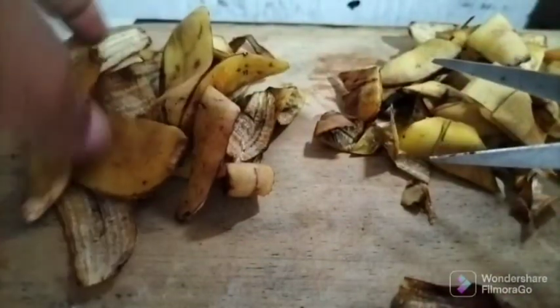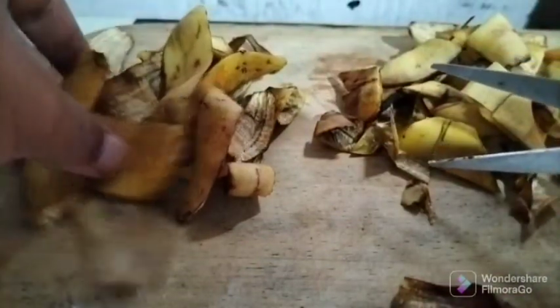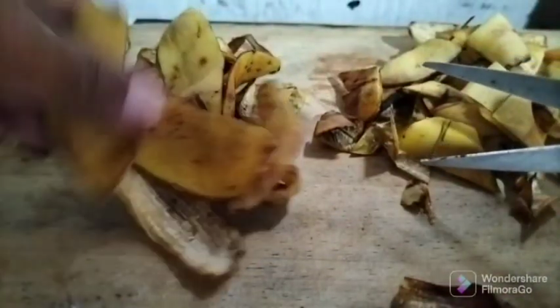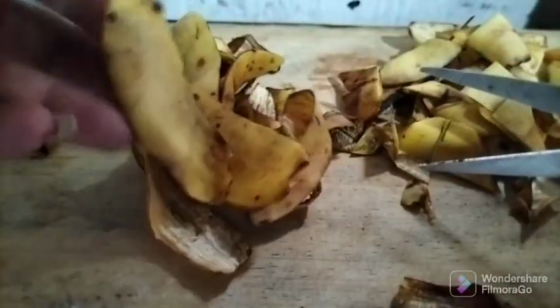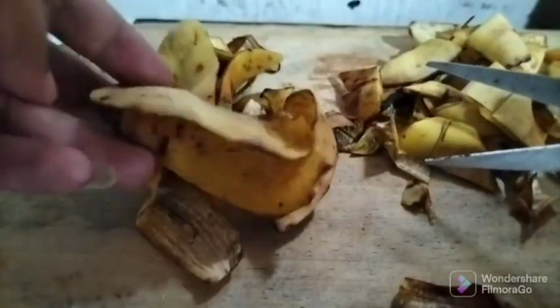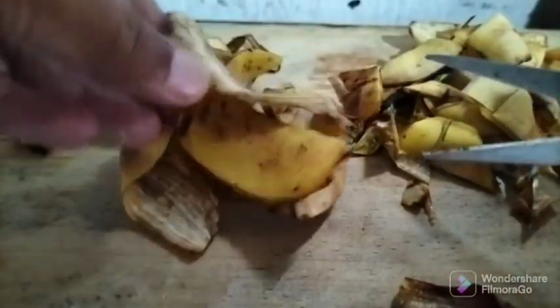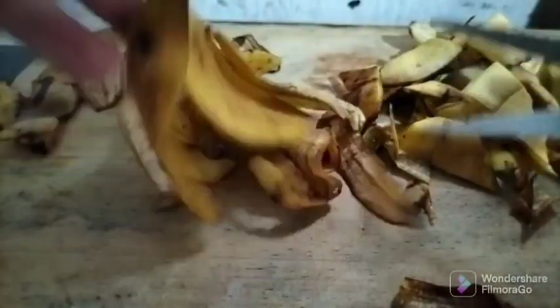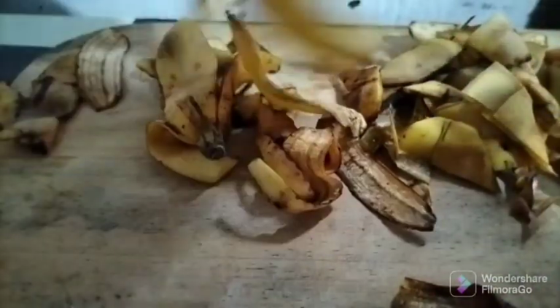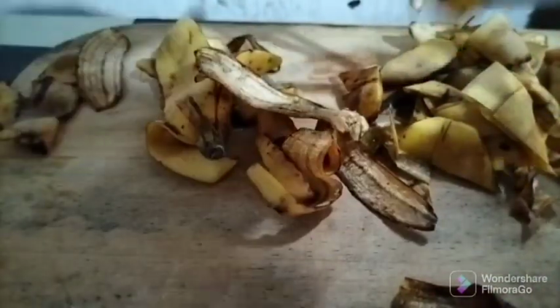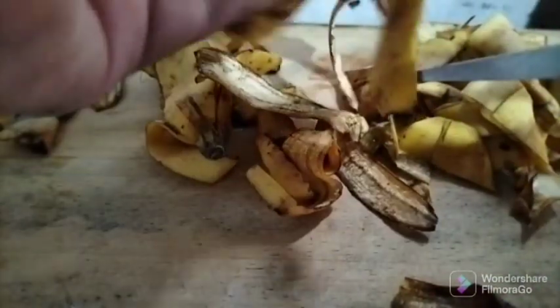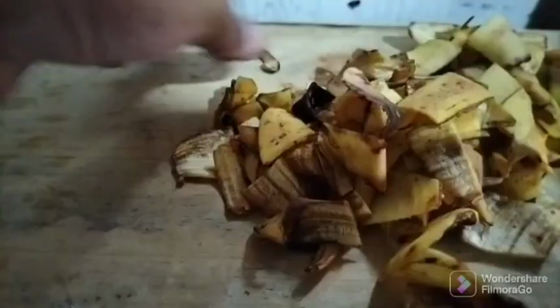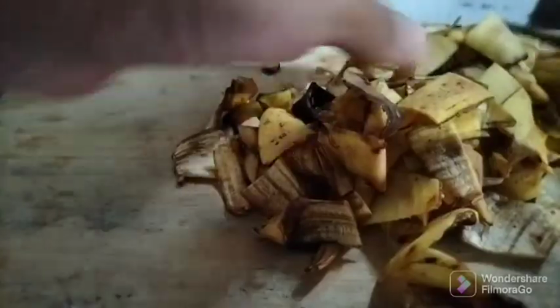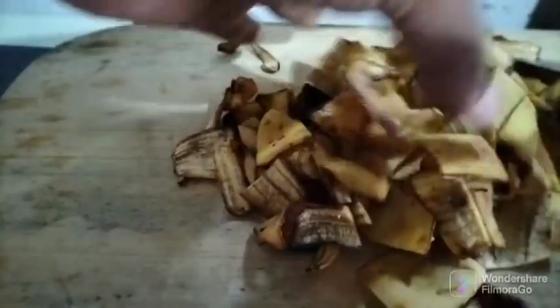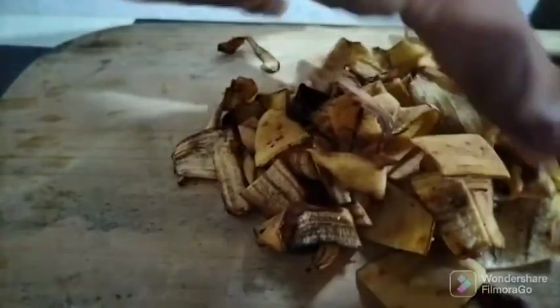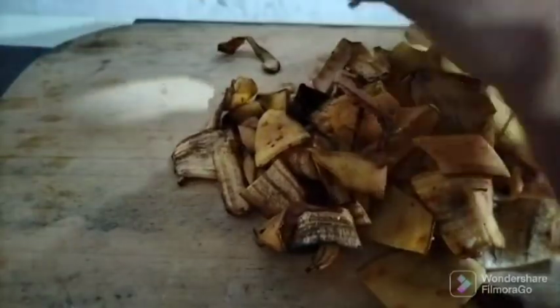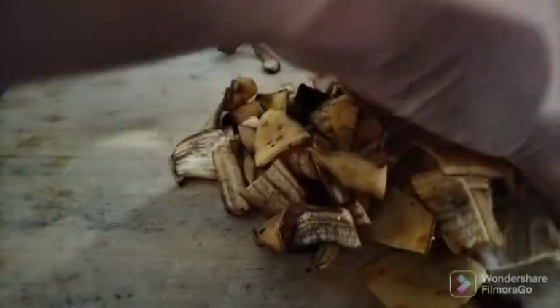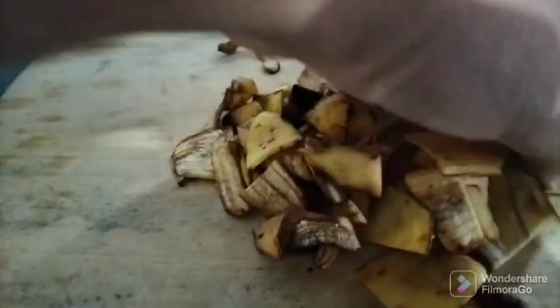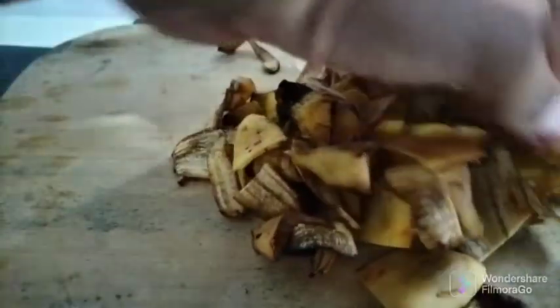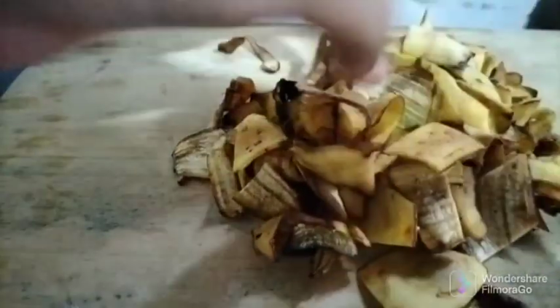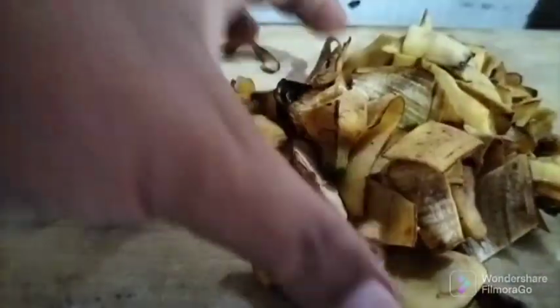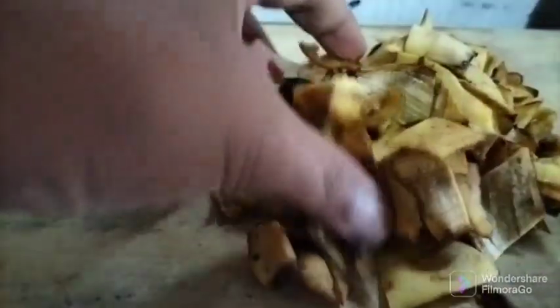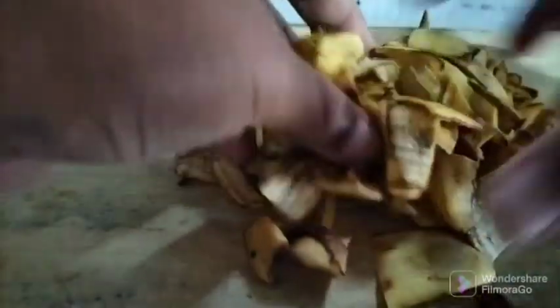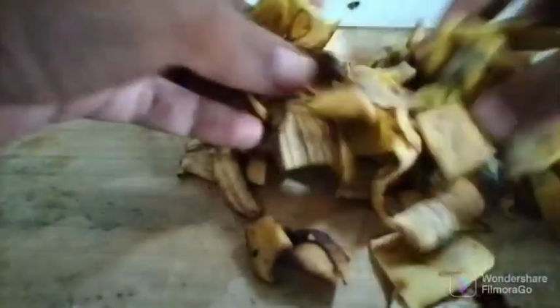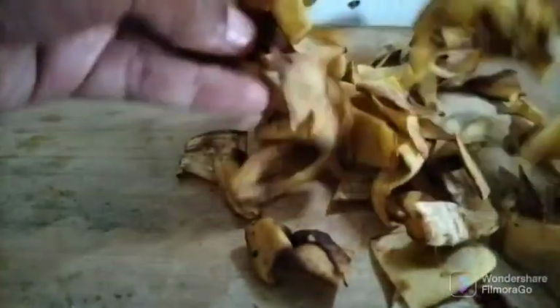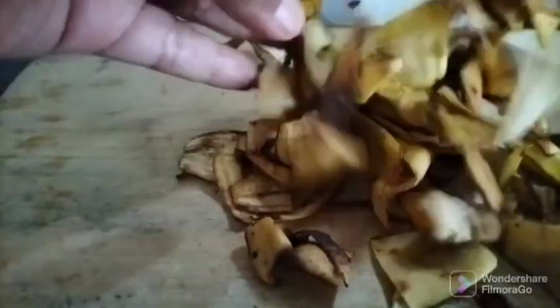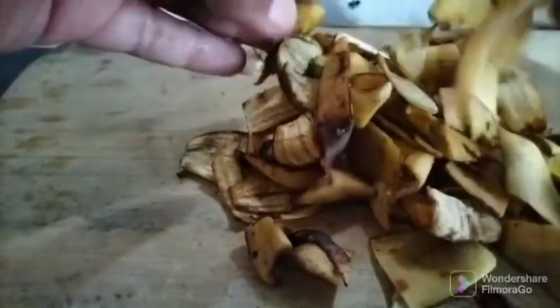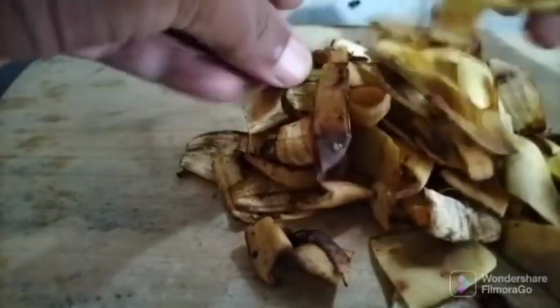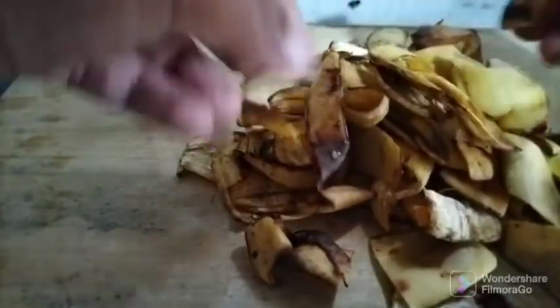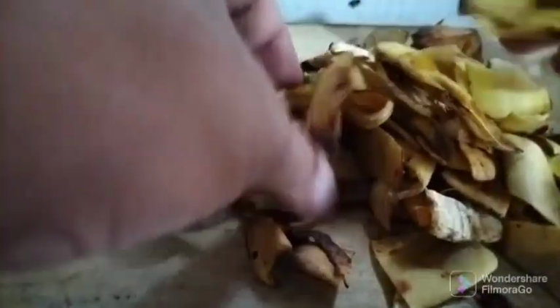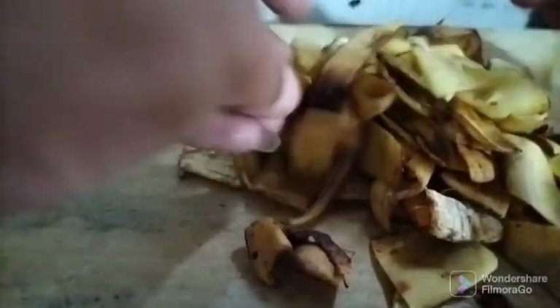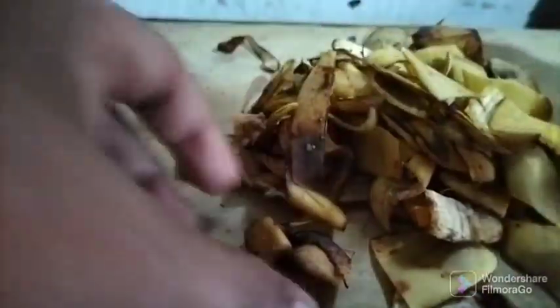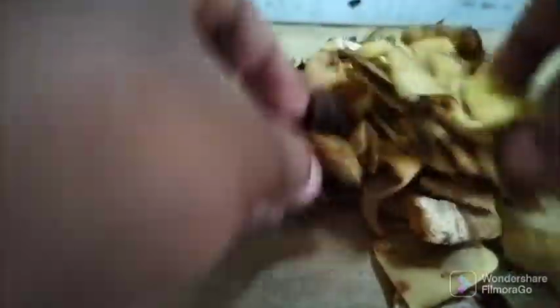Cut the banana peel into small pieces to speed up the fermentation process — the smaller the size of the banana peel, the faster the process.